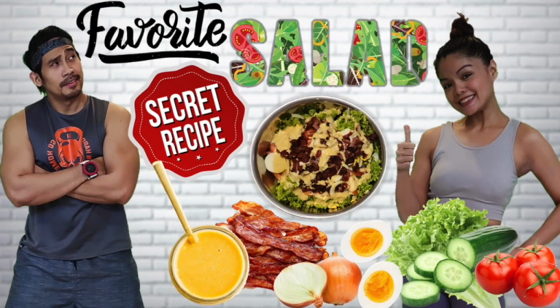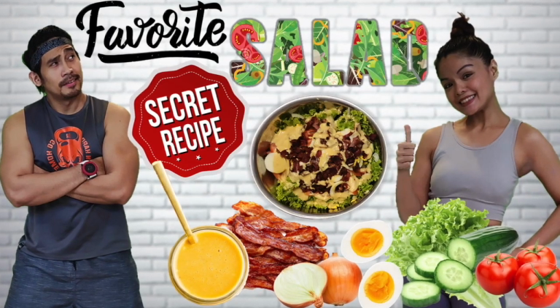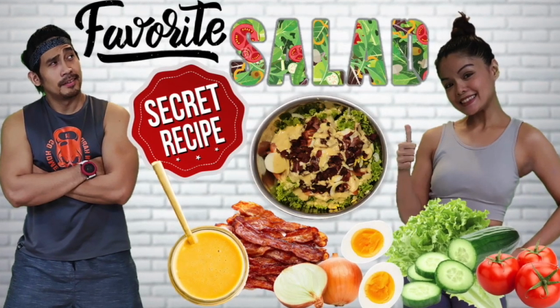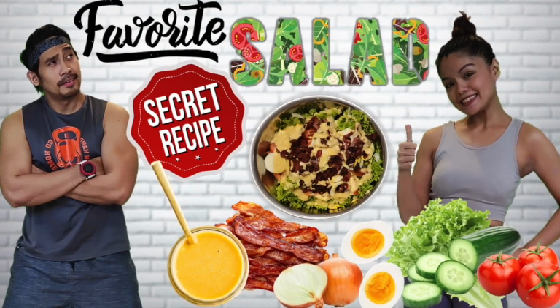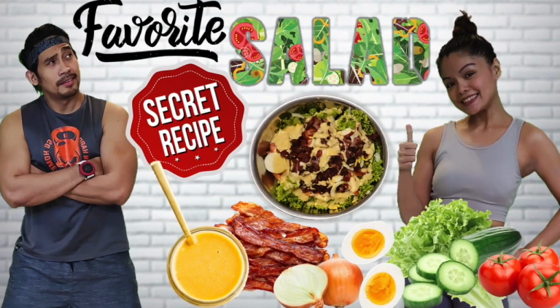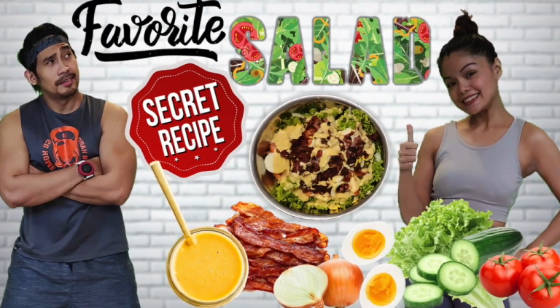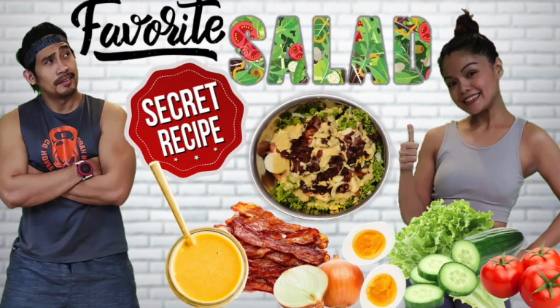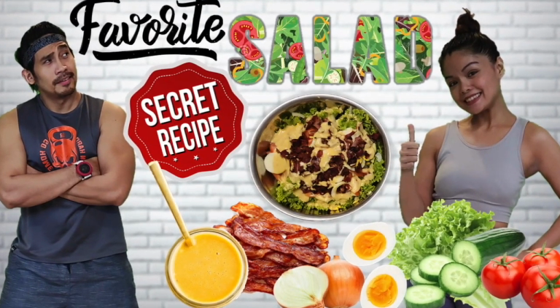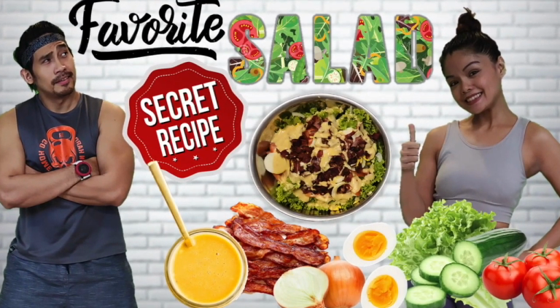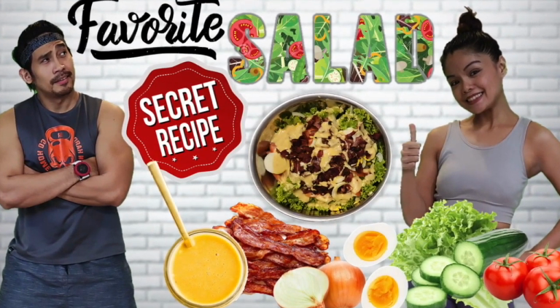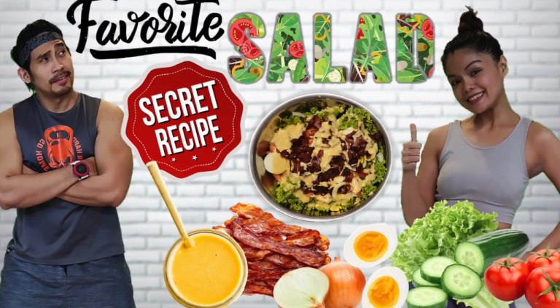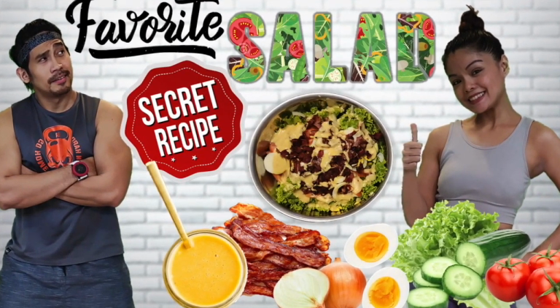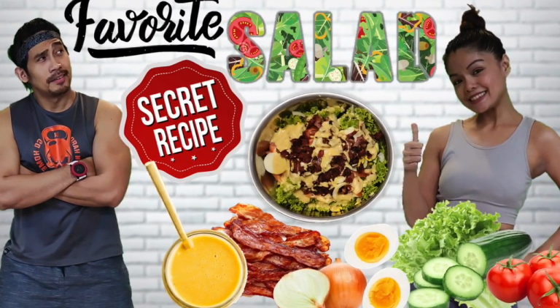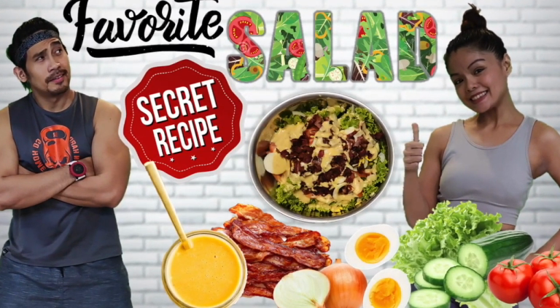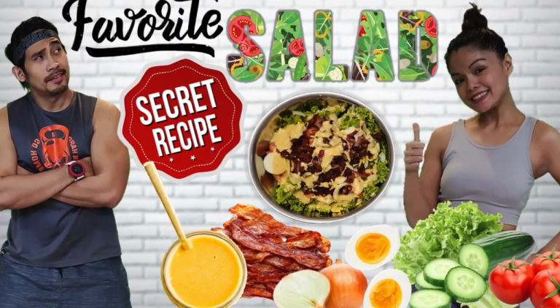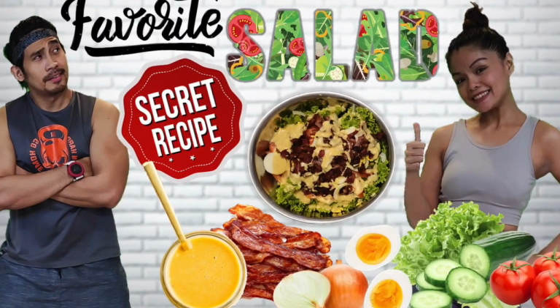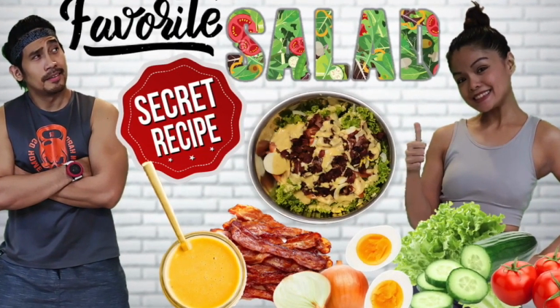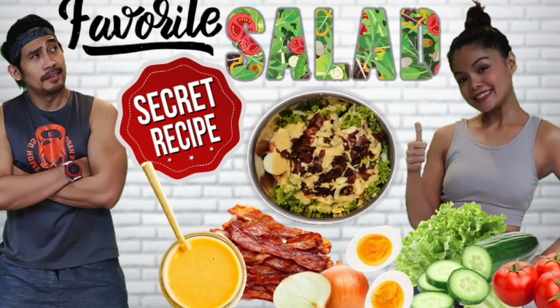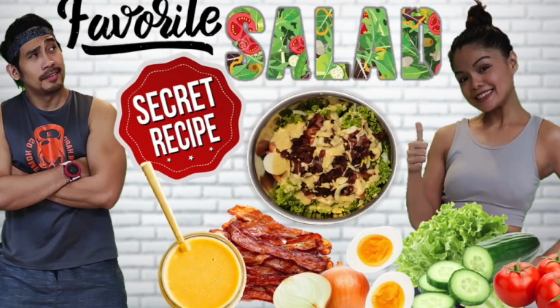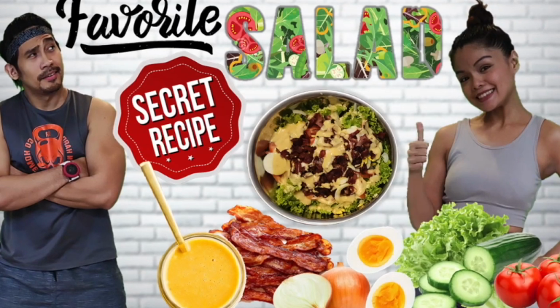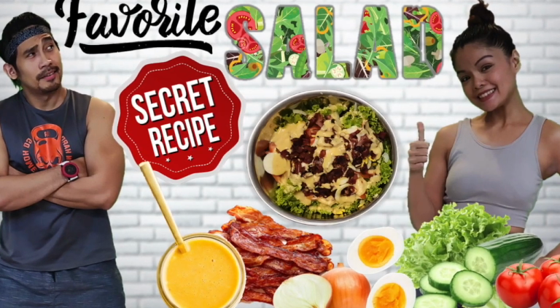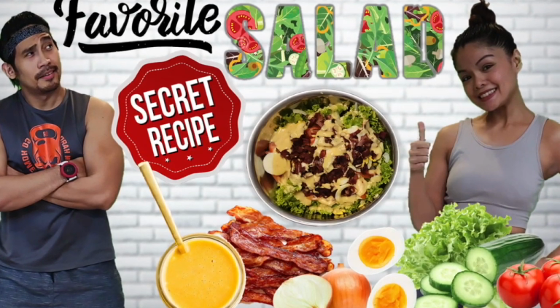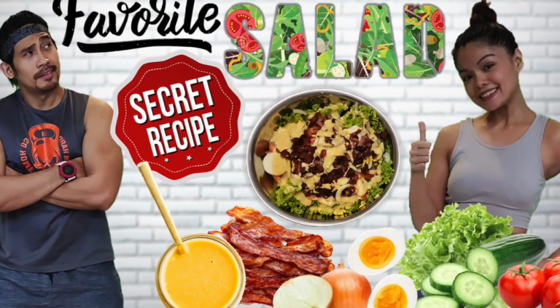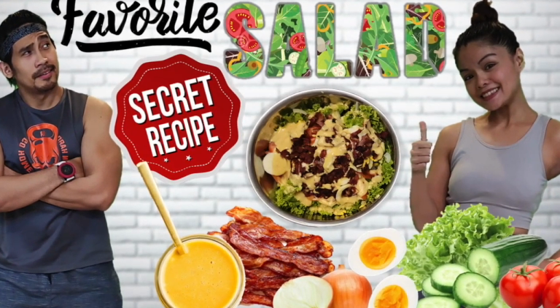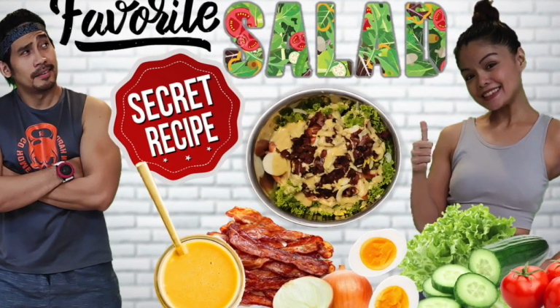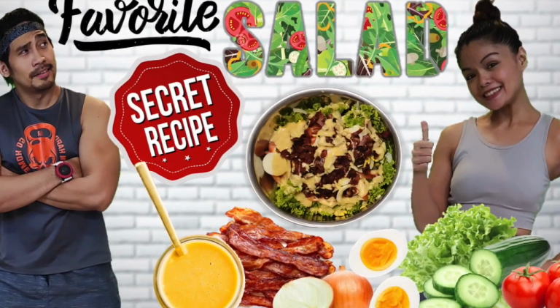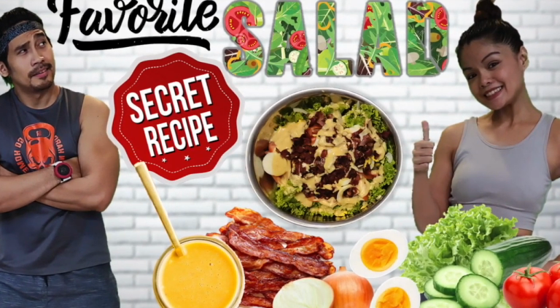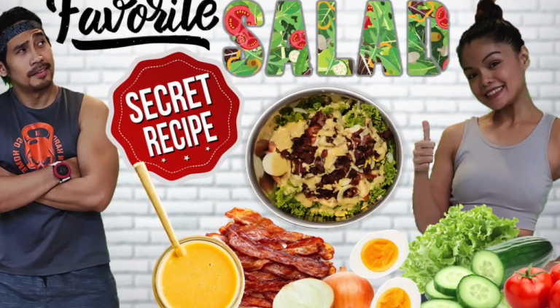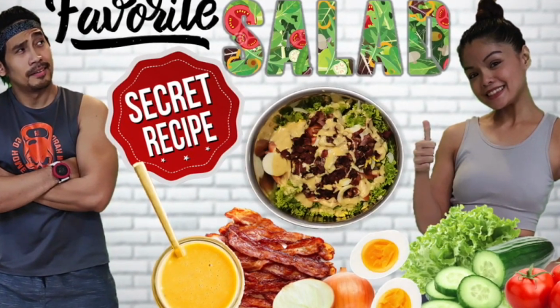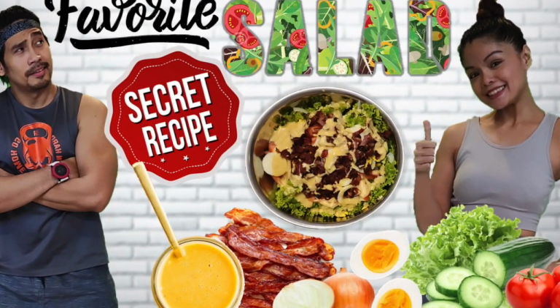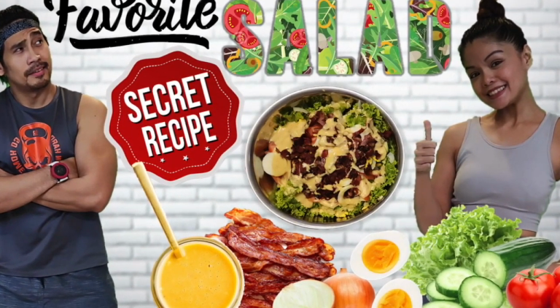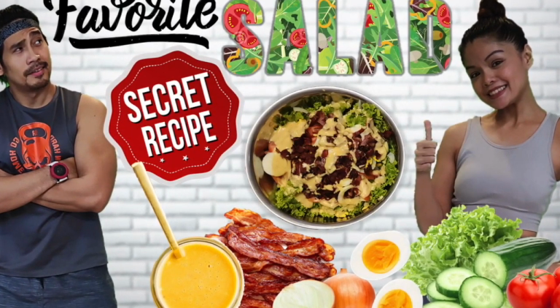Welcome back to Anointed Fitness. I'm Ed and Giselle, and today we will show you how to make a healthy salad recipe.